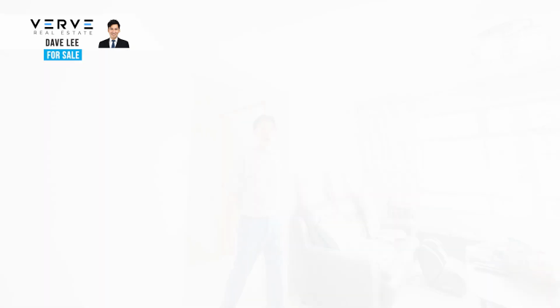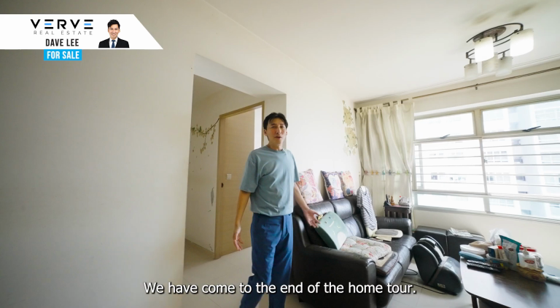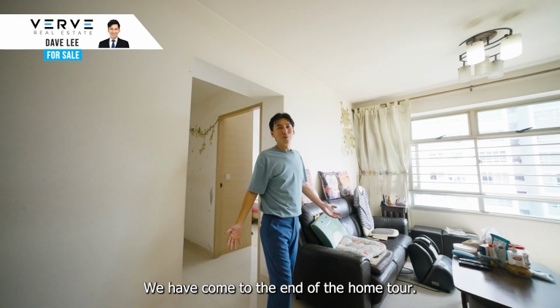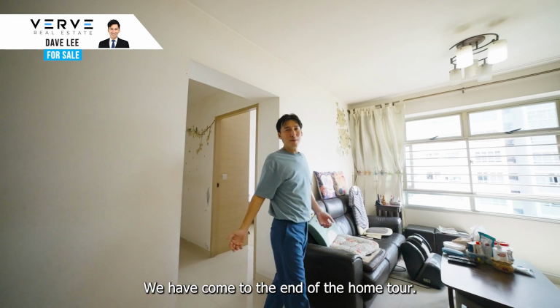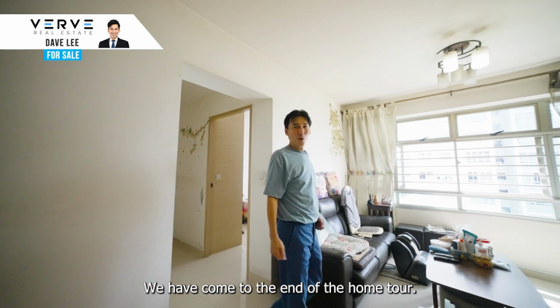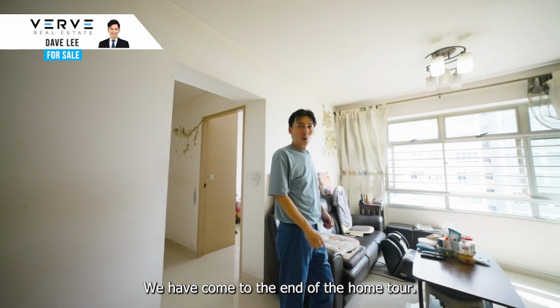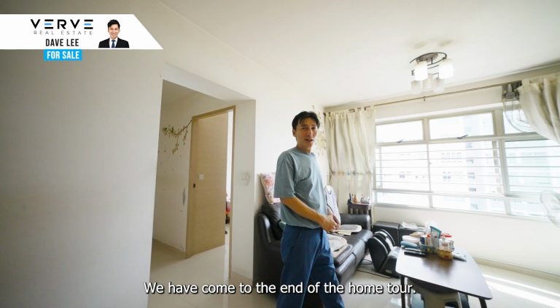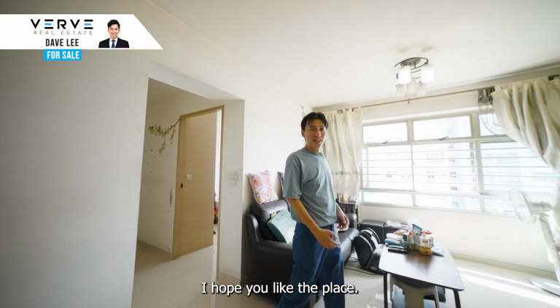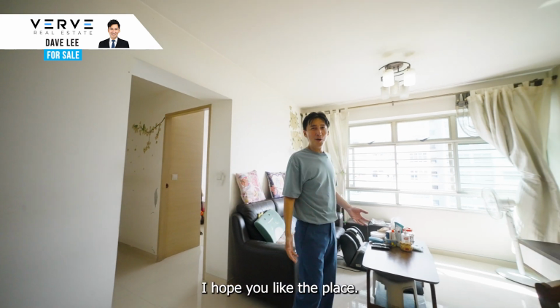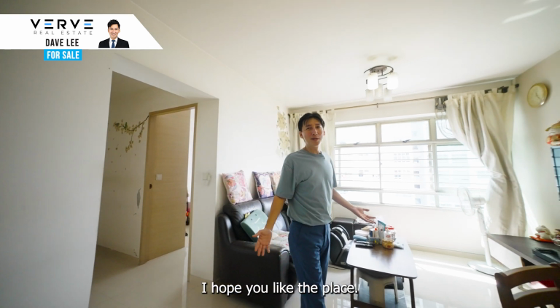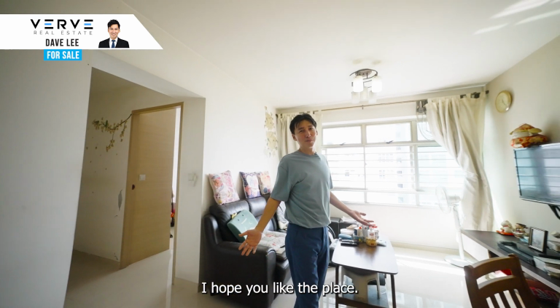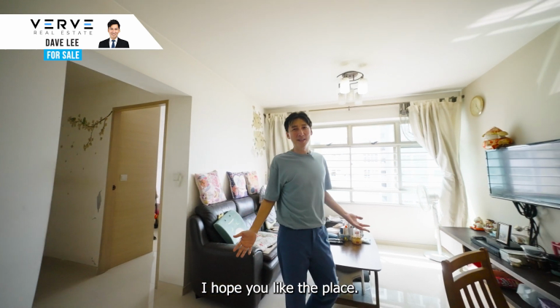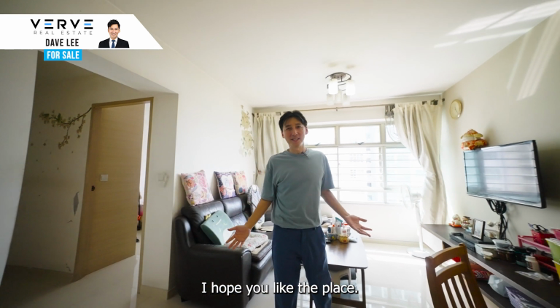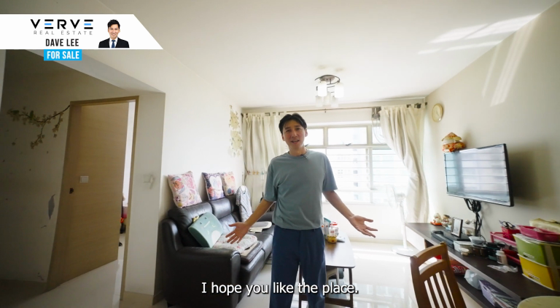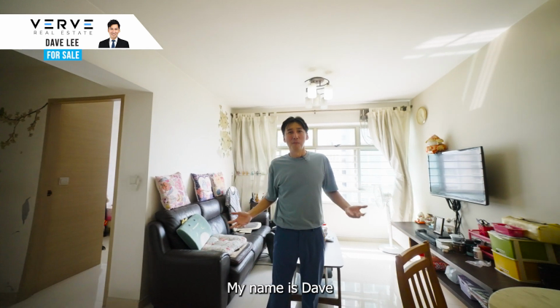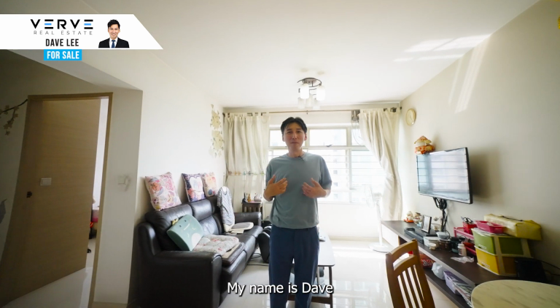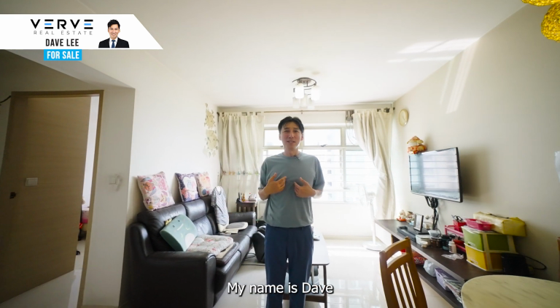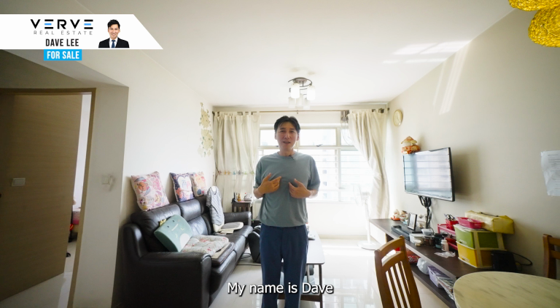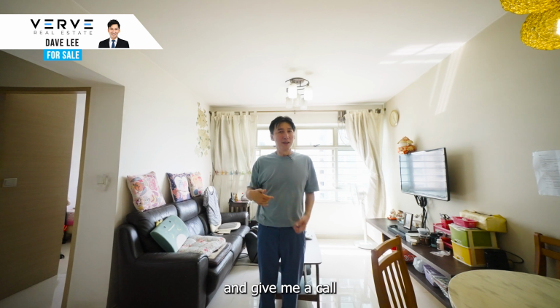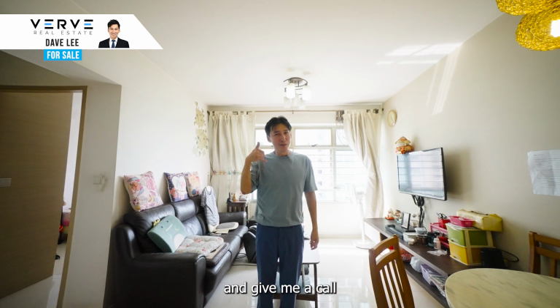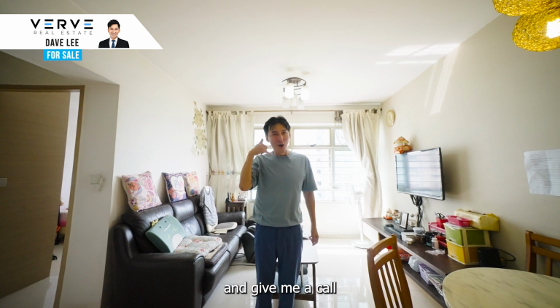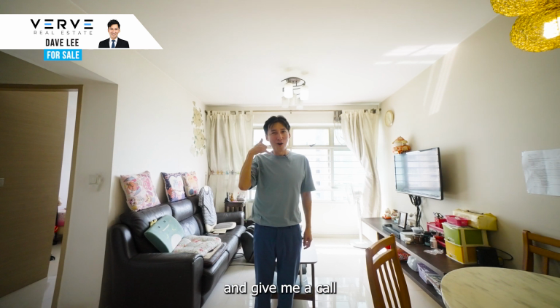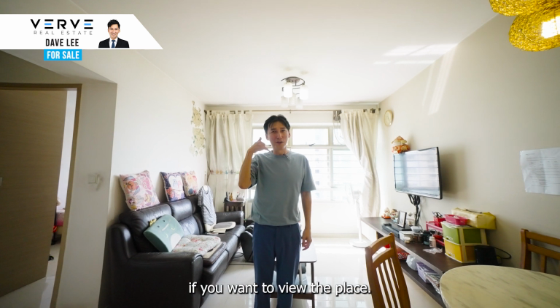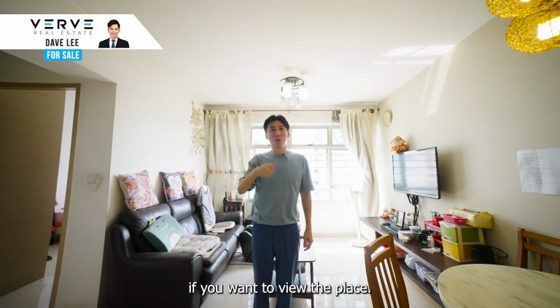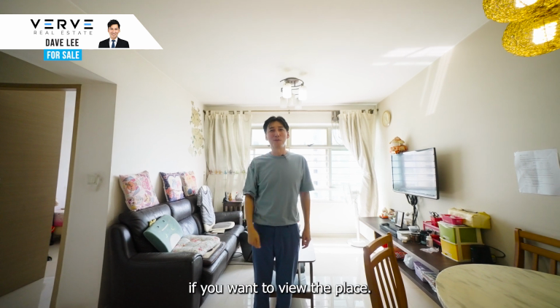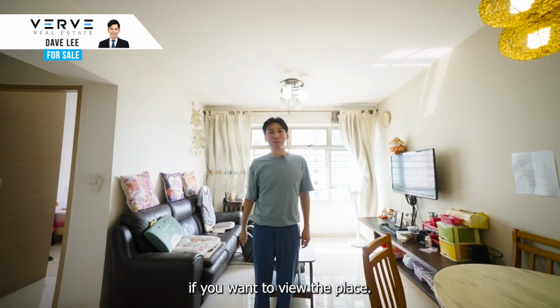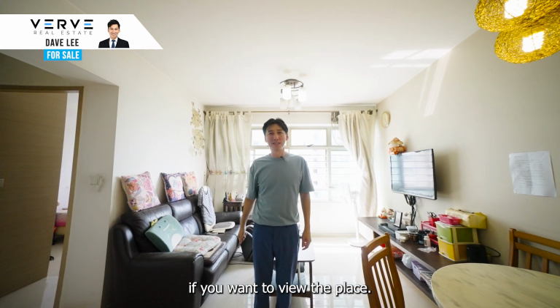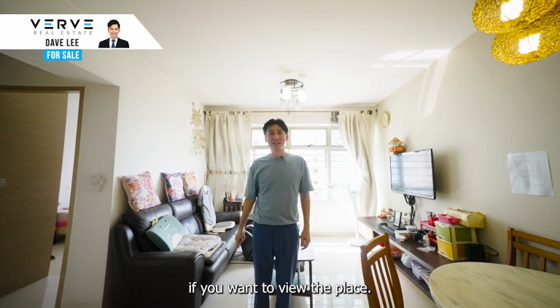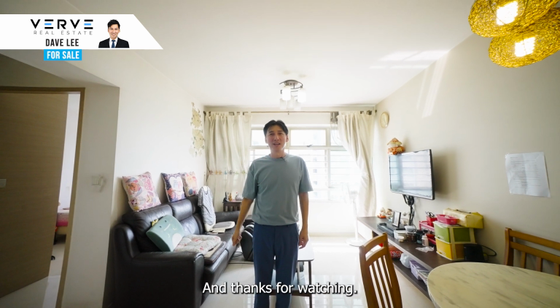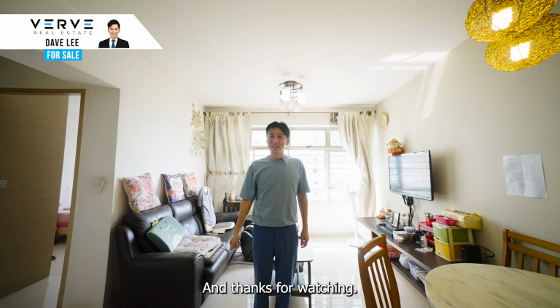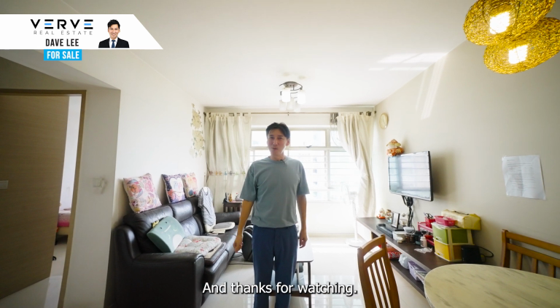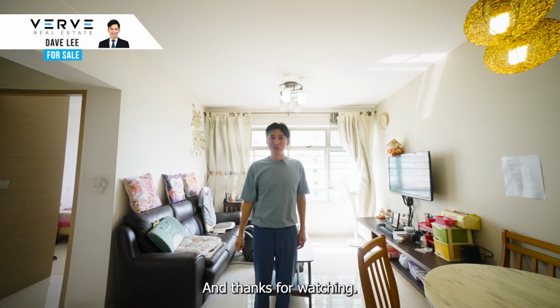We have come to the end of the home tour. I hope you like the place. My name is Dave — give me a call if you want to view the place. Thanks for watching.